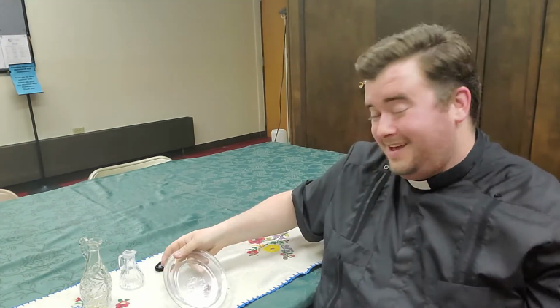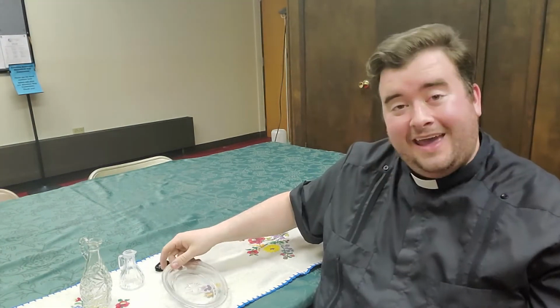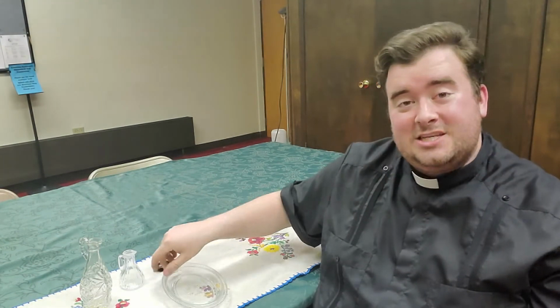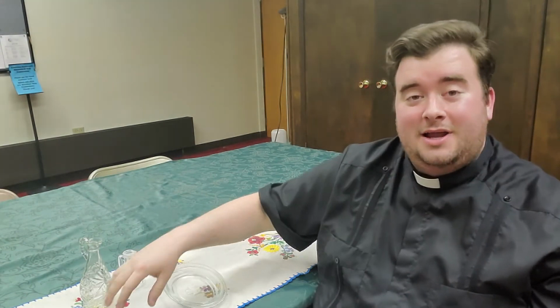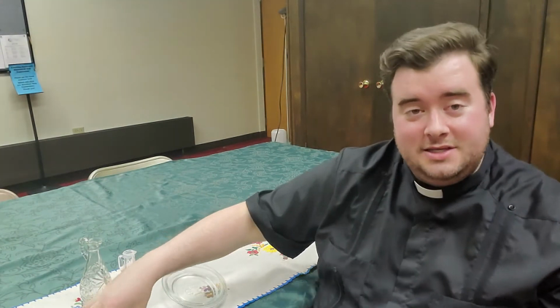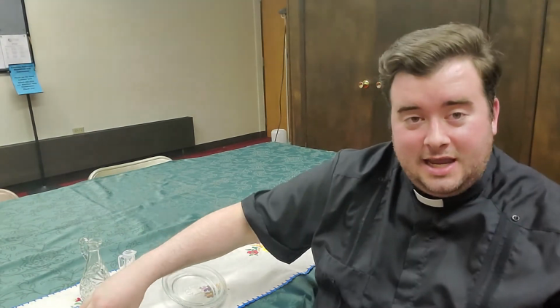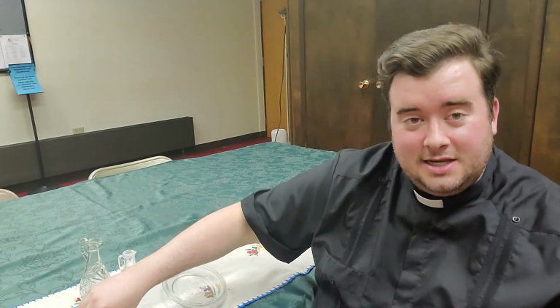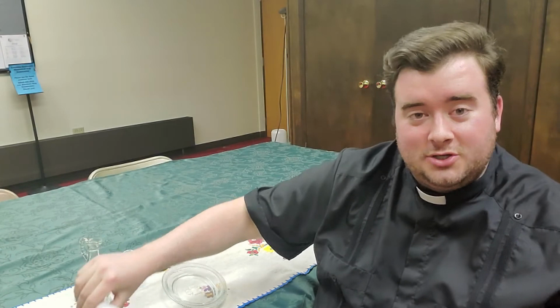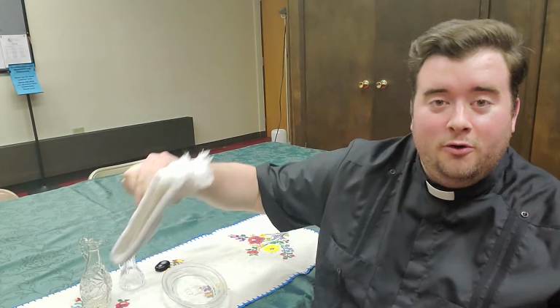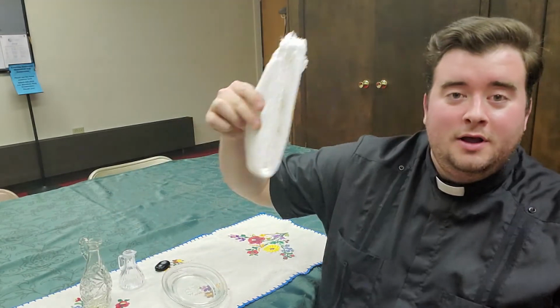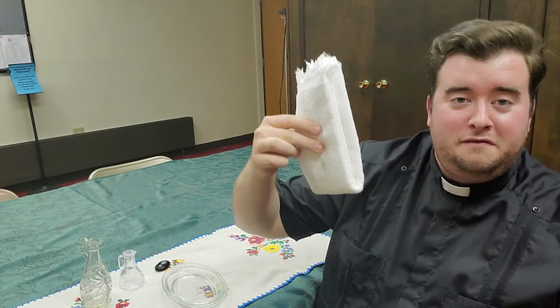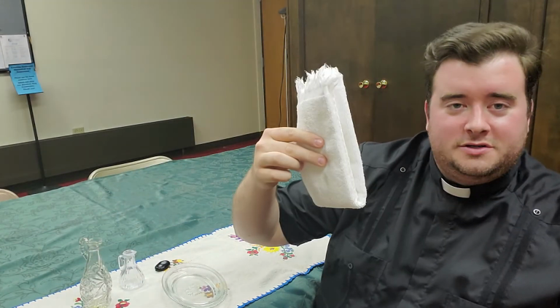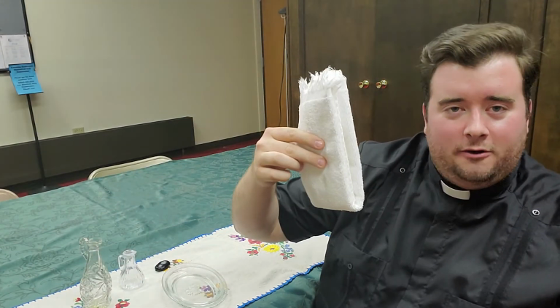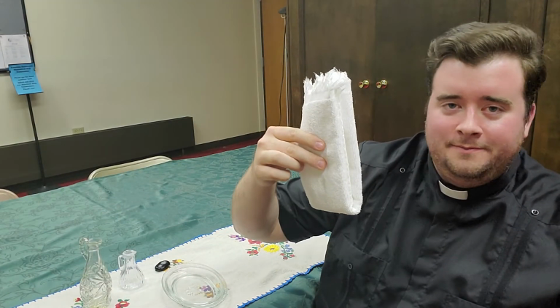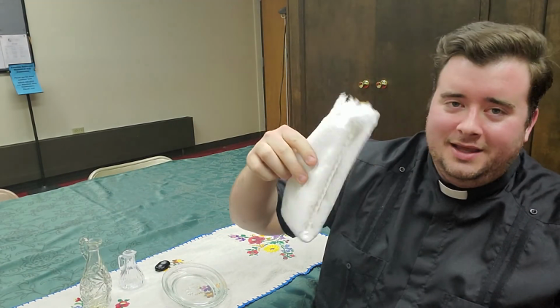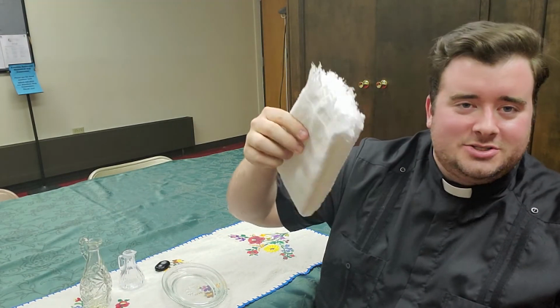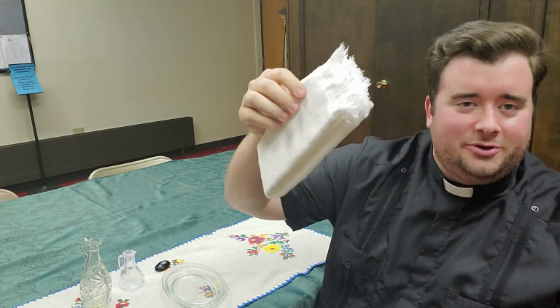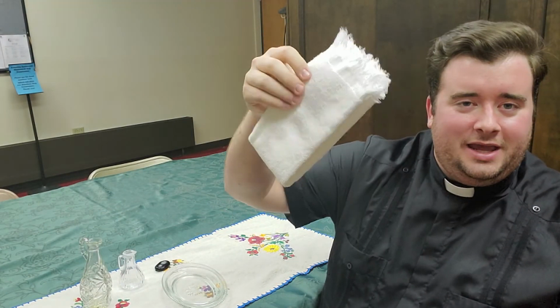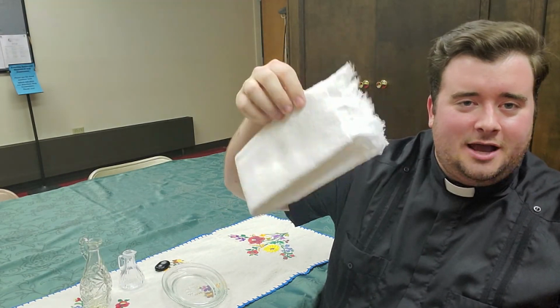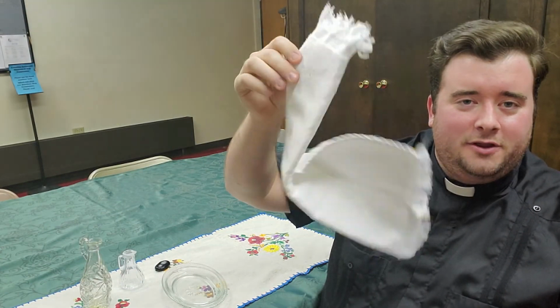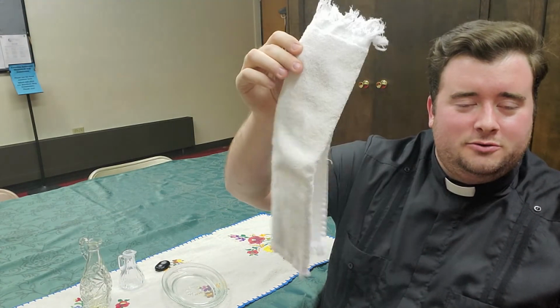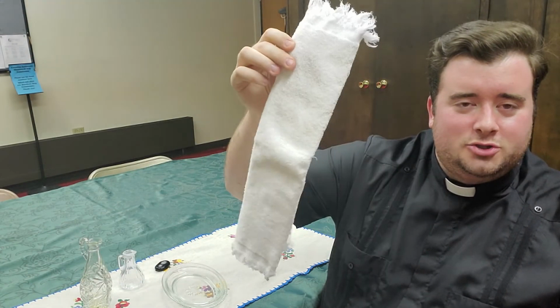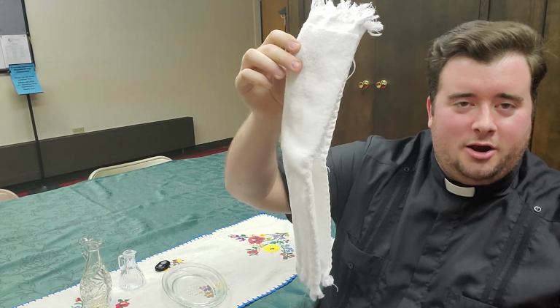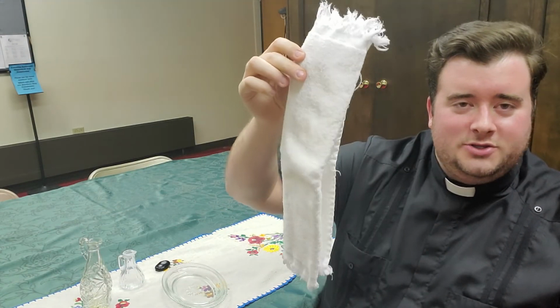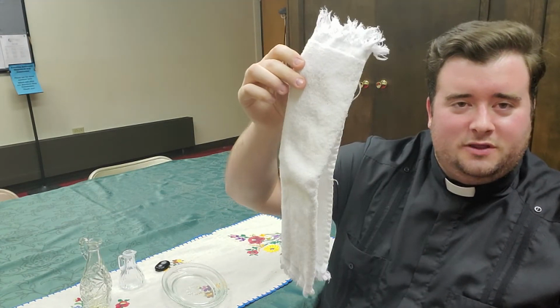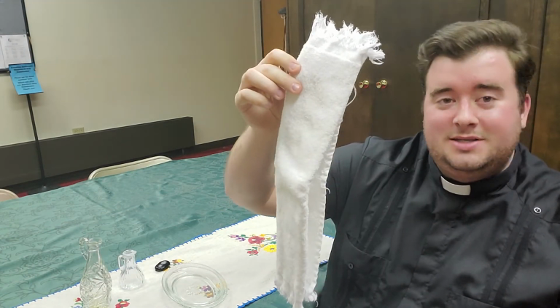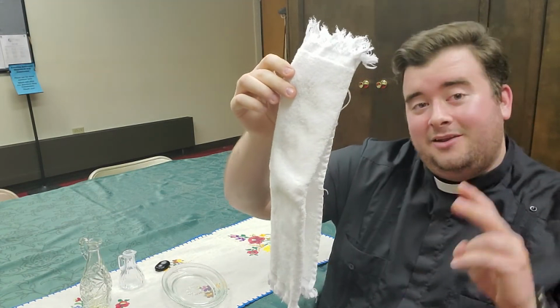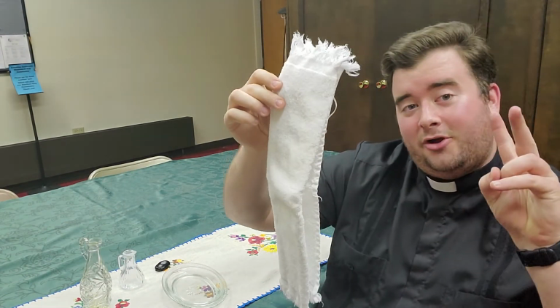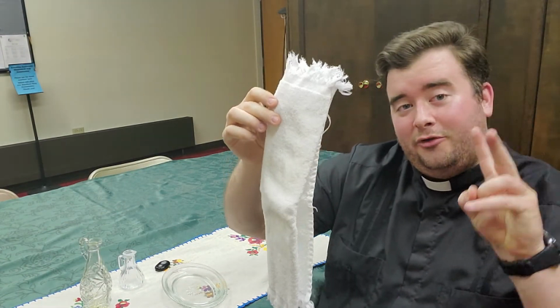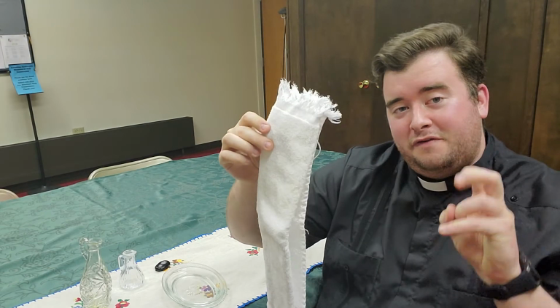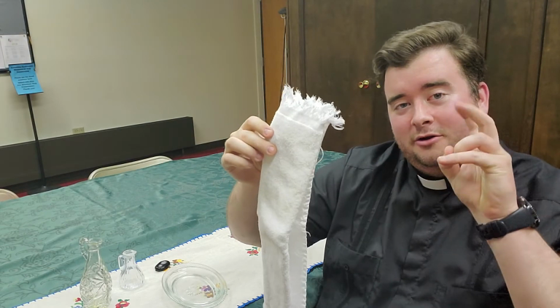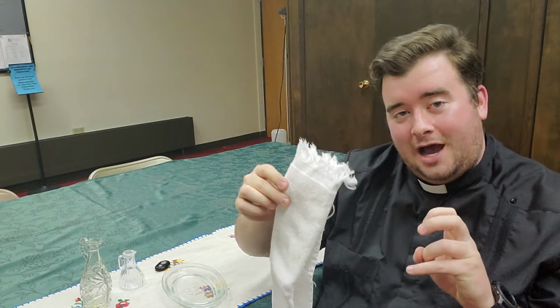And last but not least — finger towel. It's just a little hand towel that you use to dry your hands with, but it's technically called a finger towel.